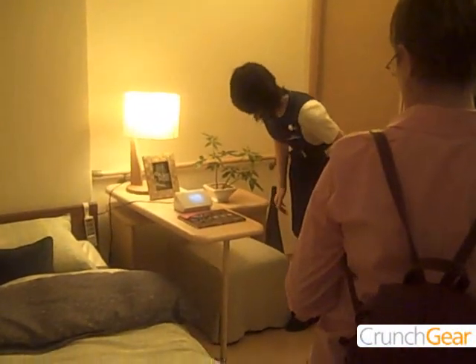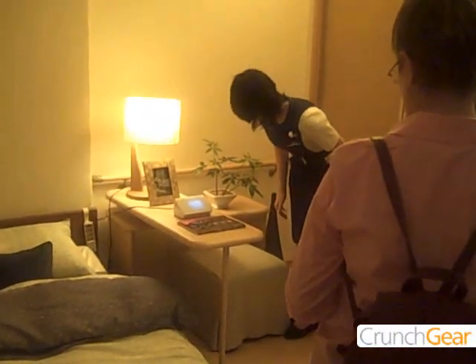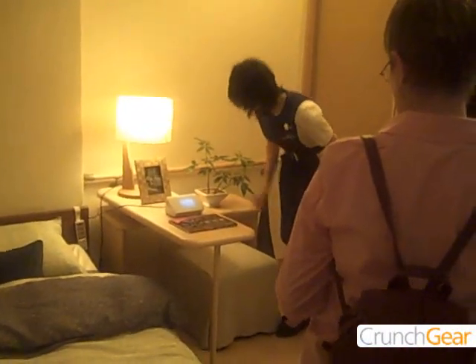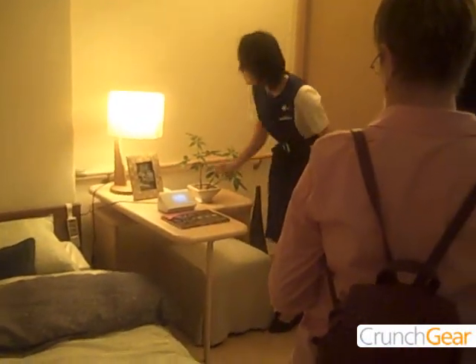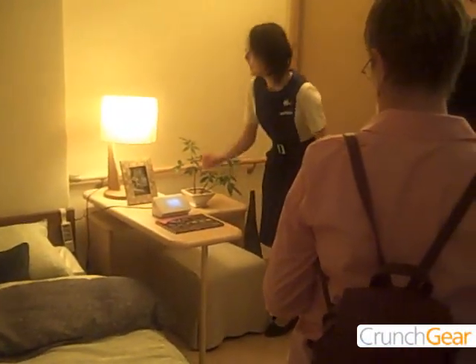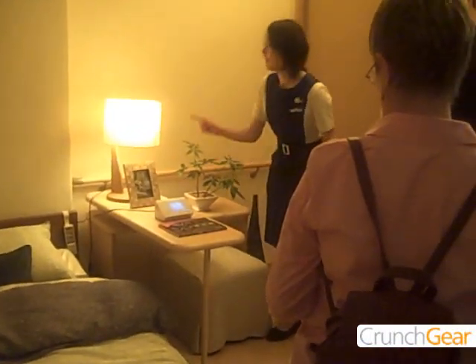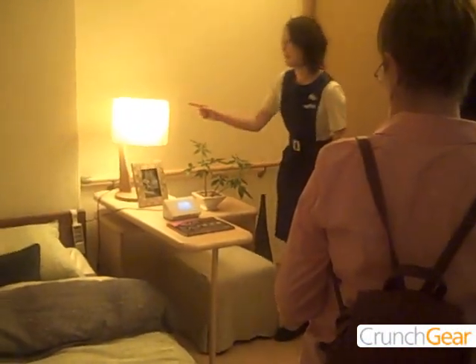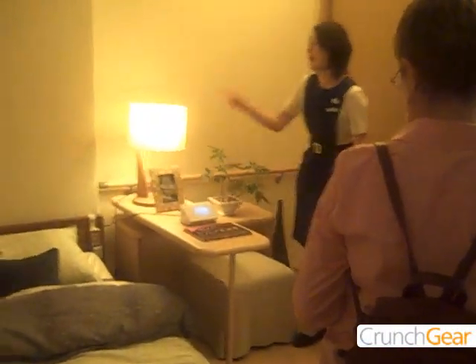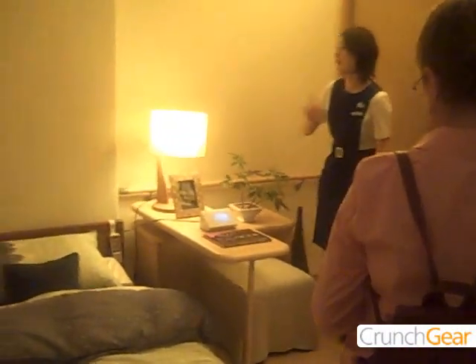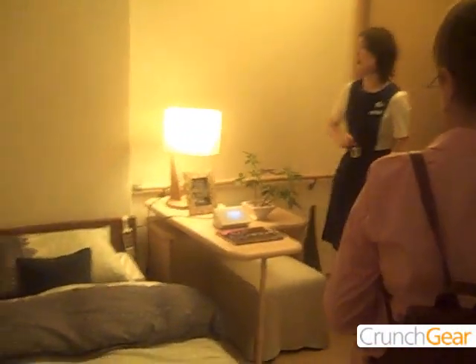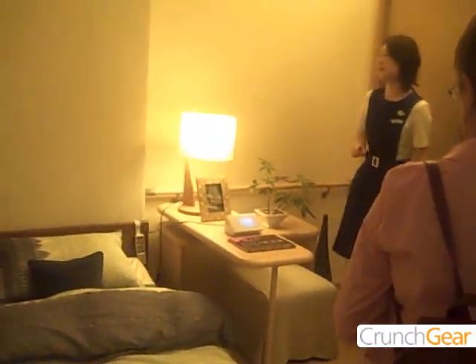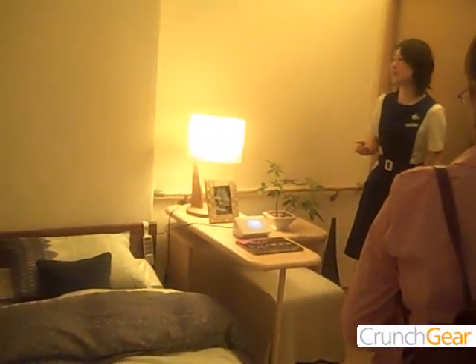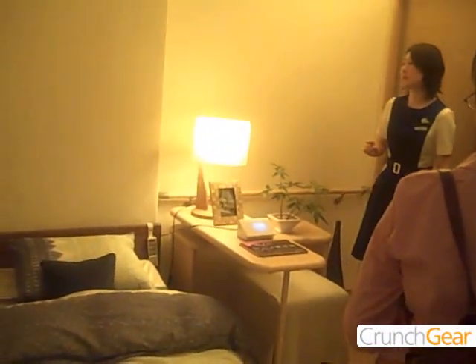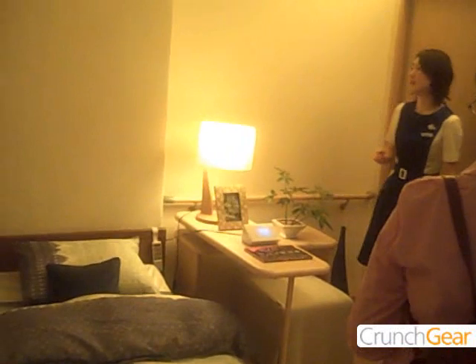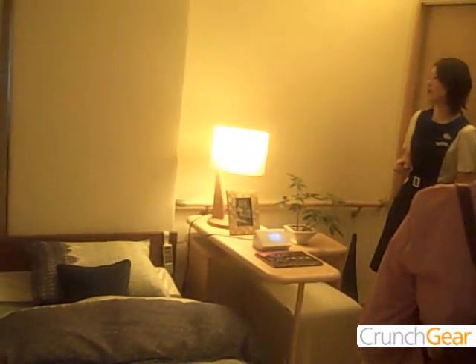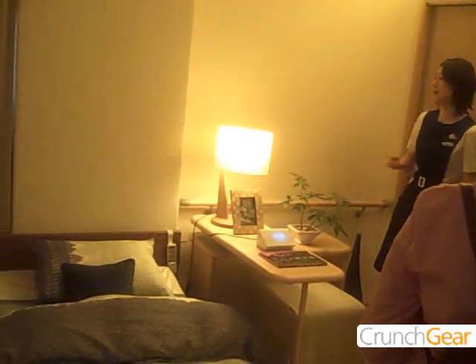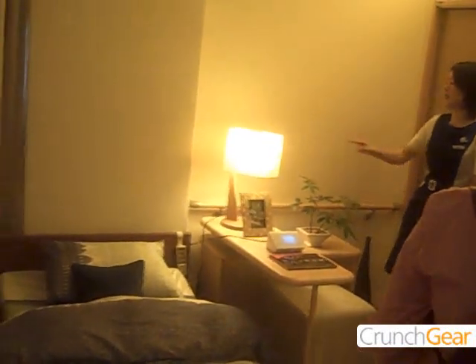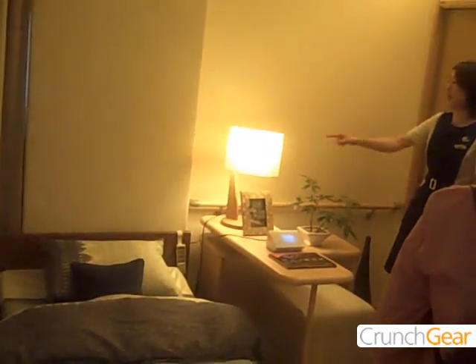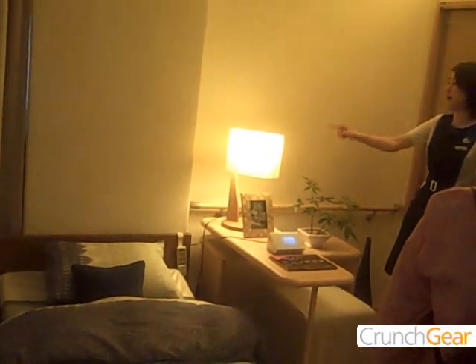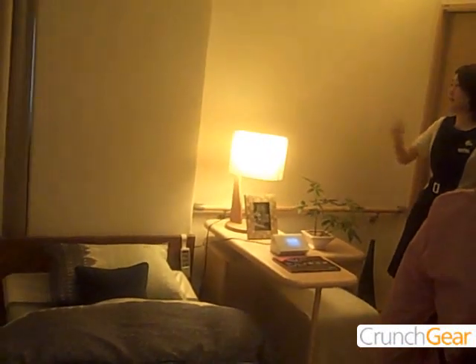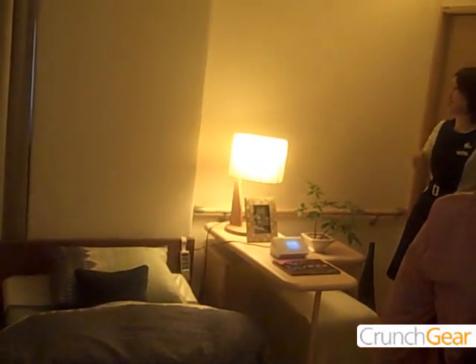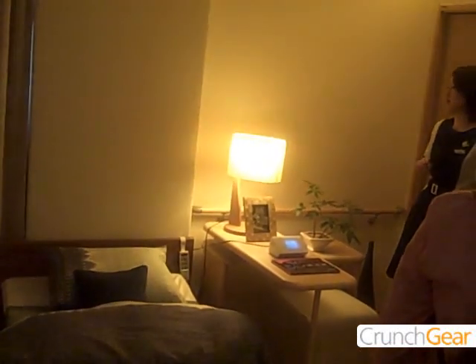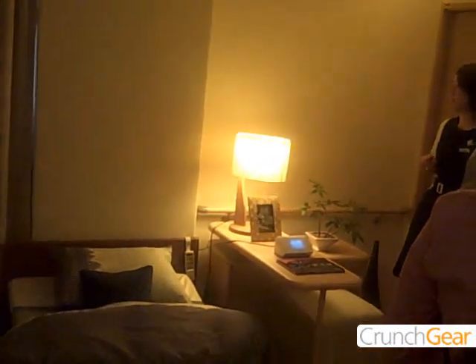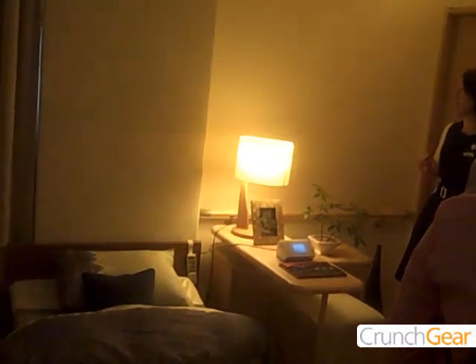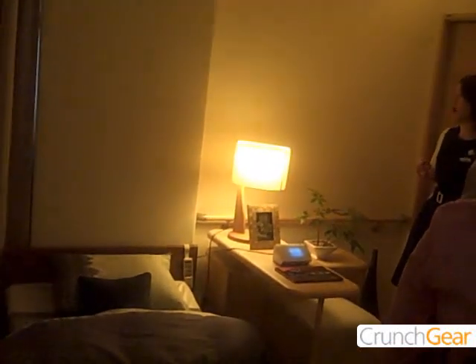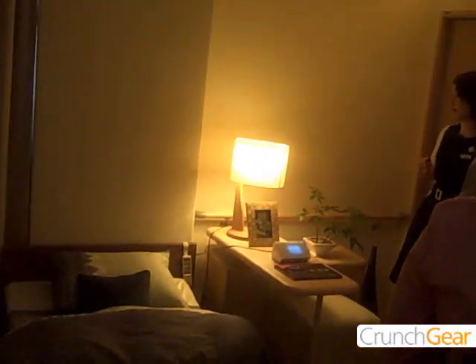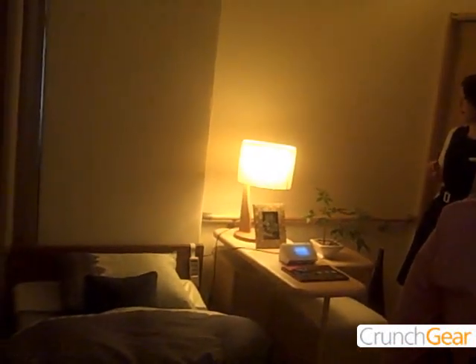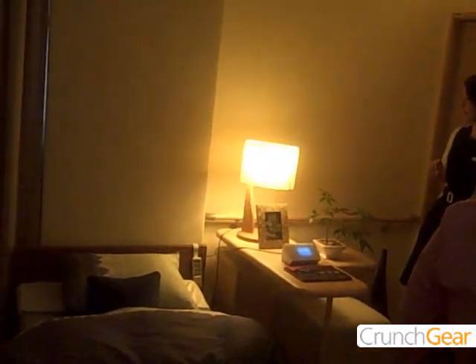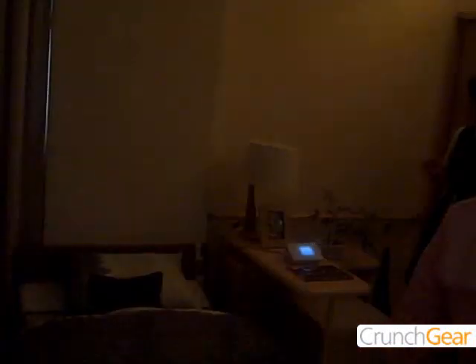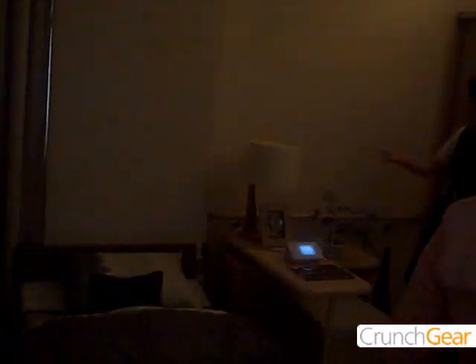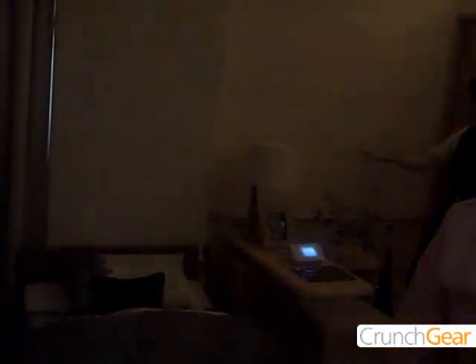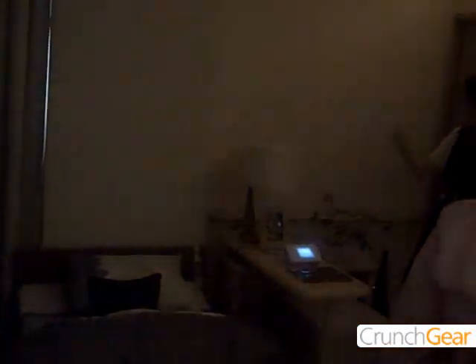When you say 'good night,' the room lighting and systems switch off accordingly.